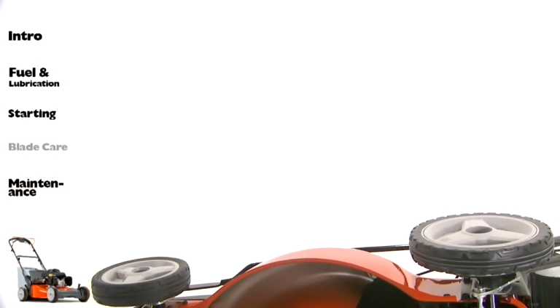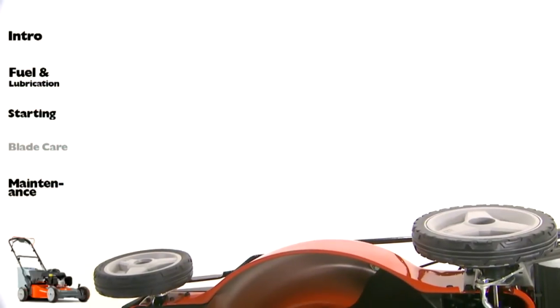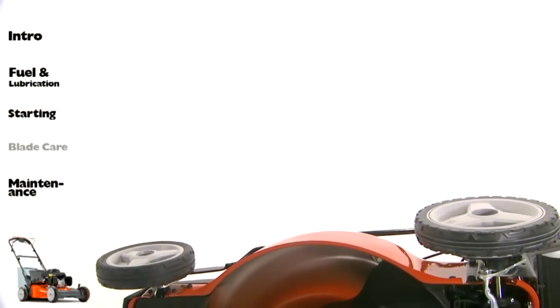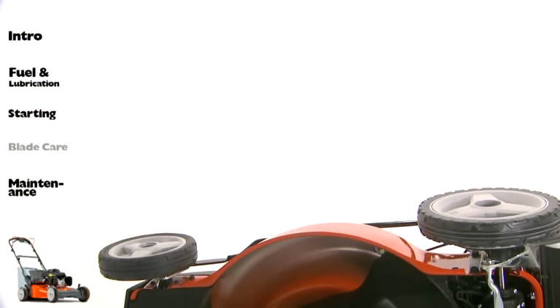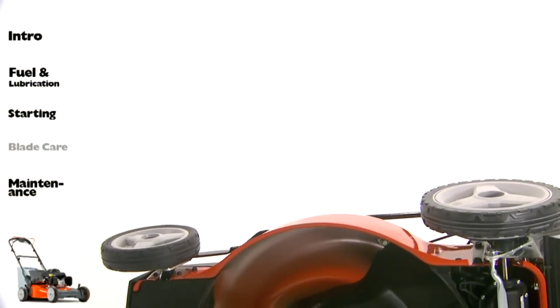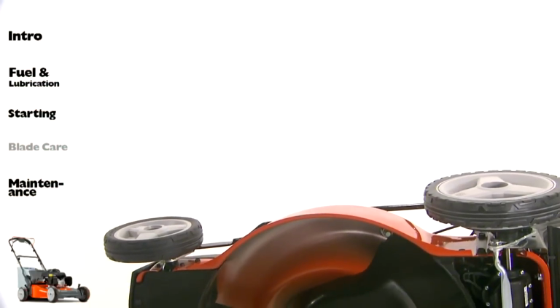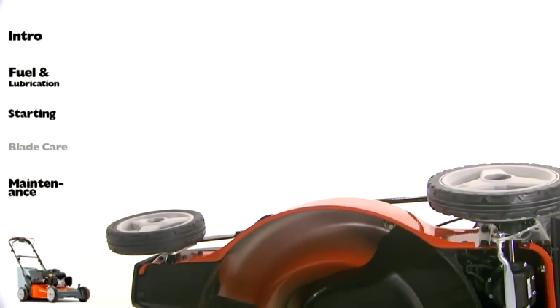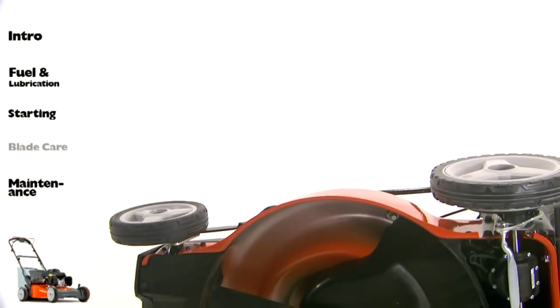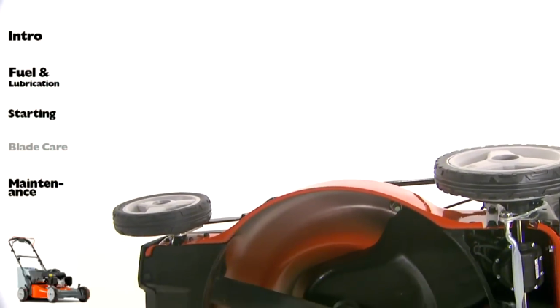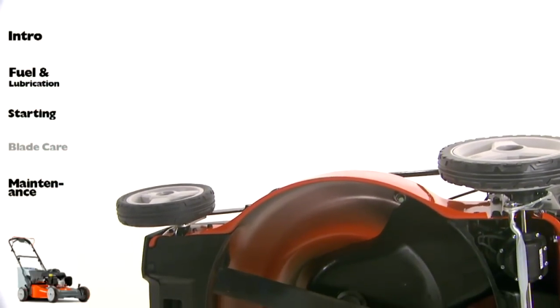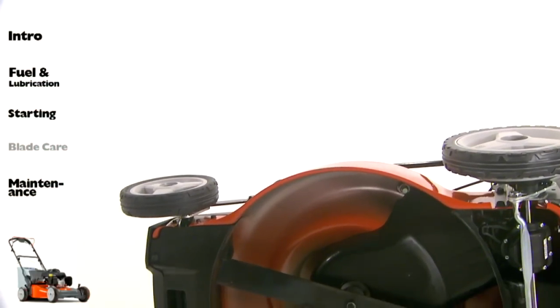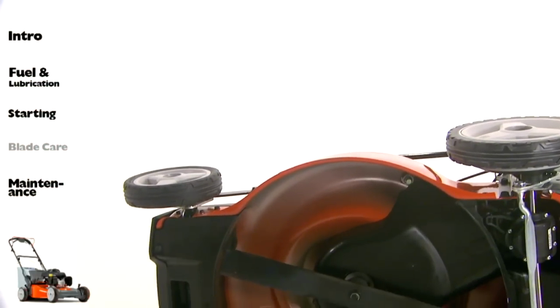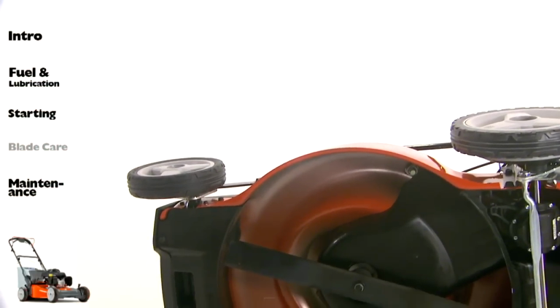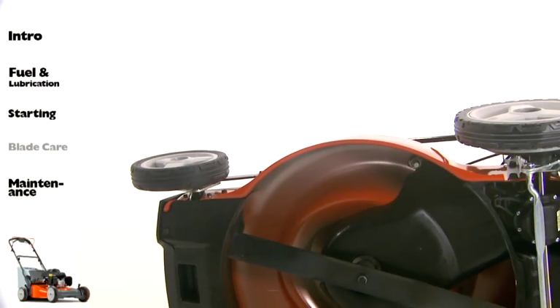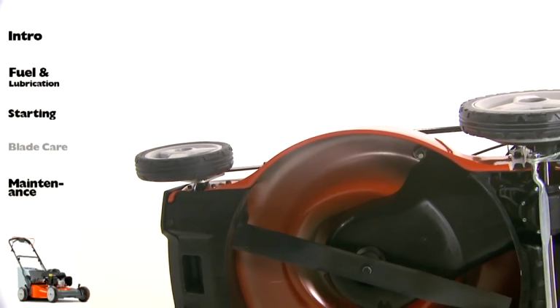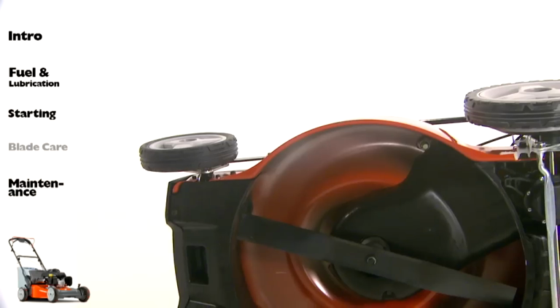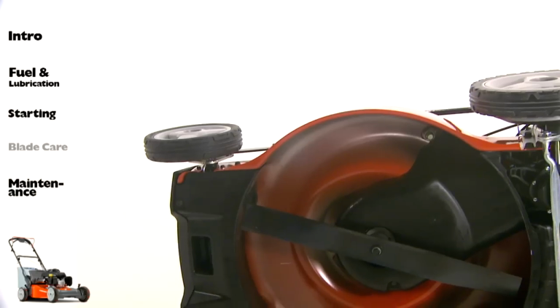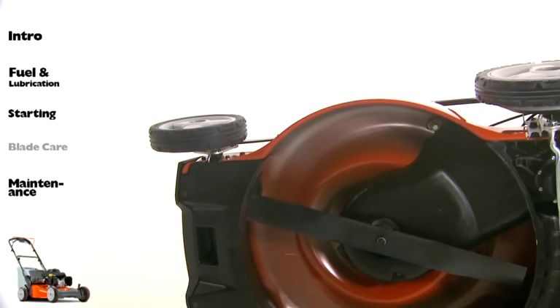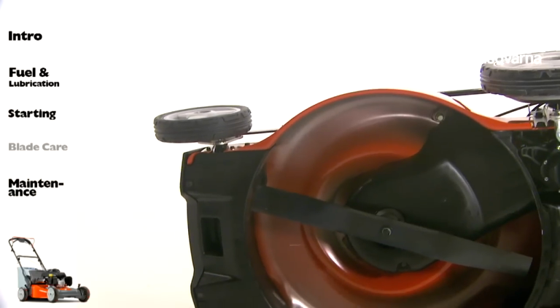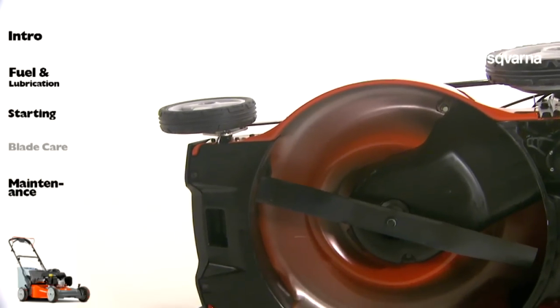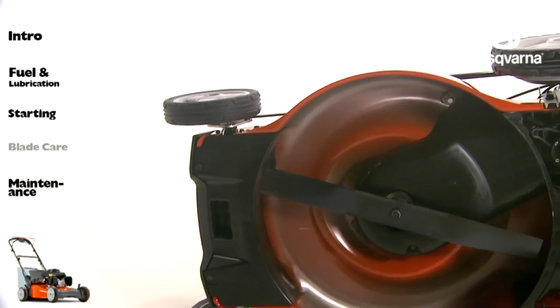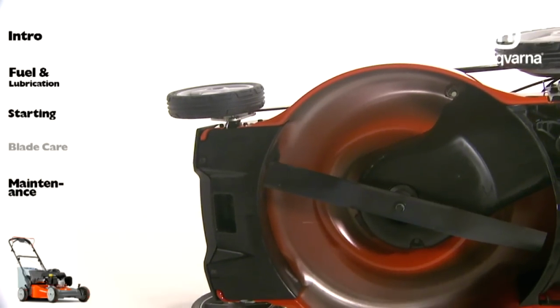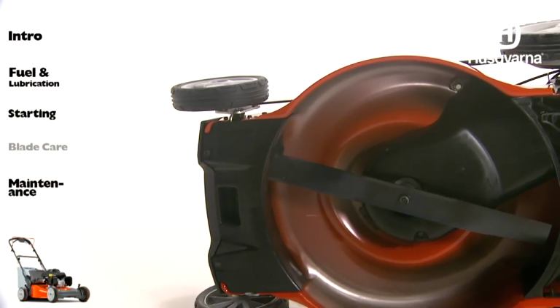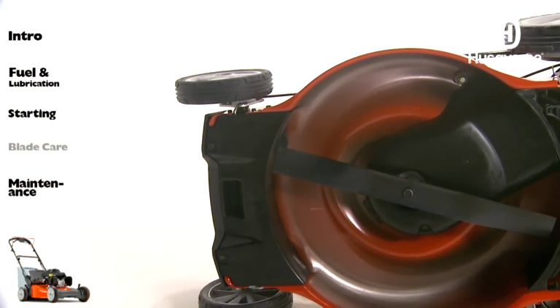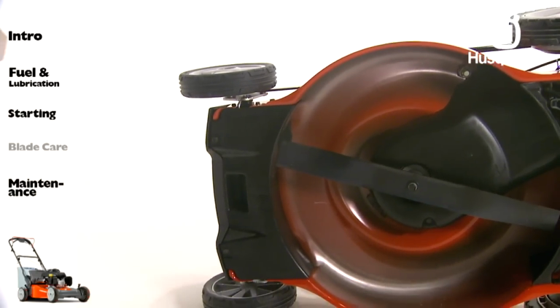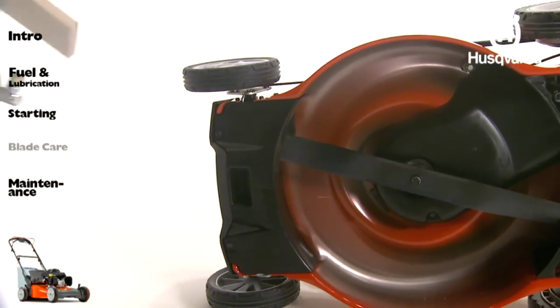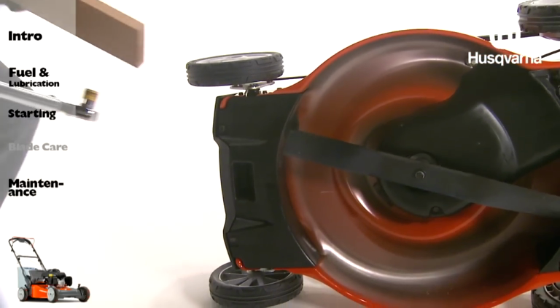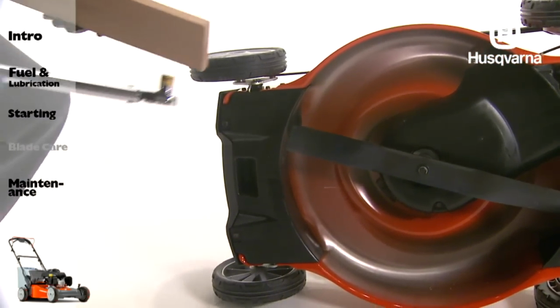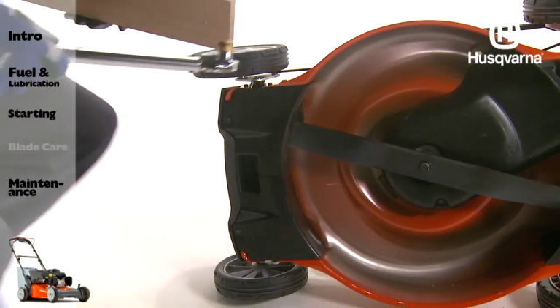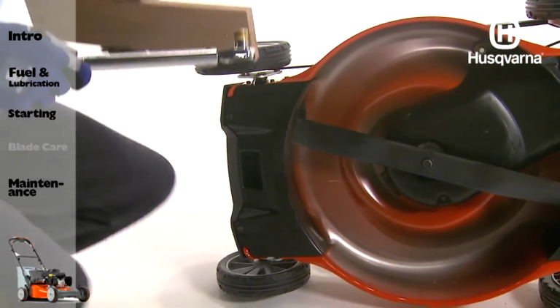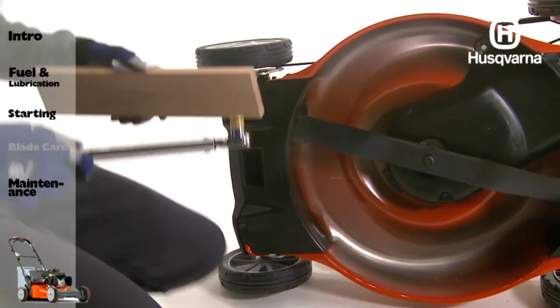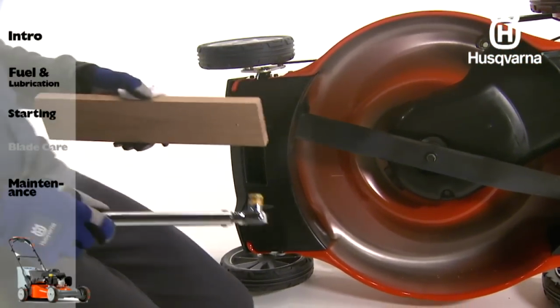Turn the lawn mower on its side. Make sure the air filter and carburetor are up.